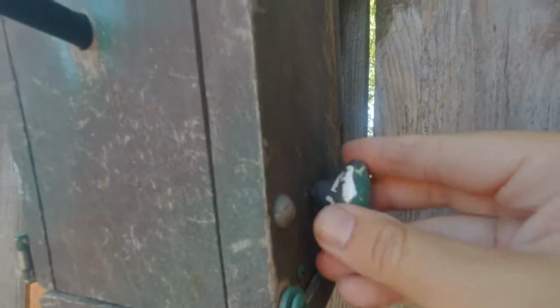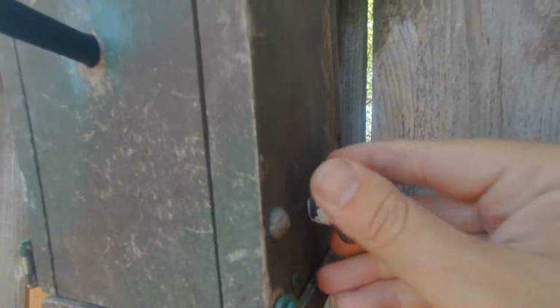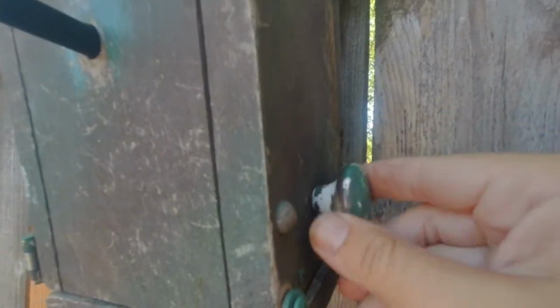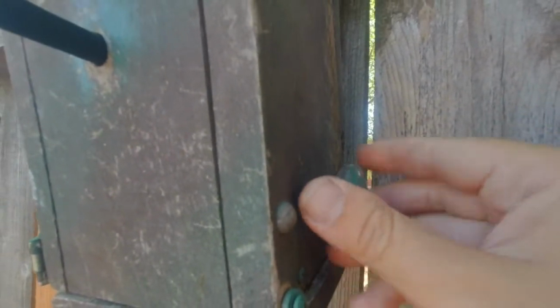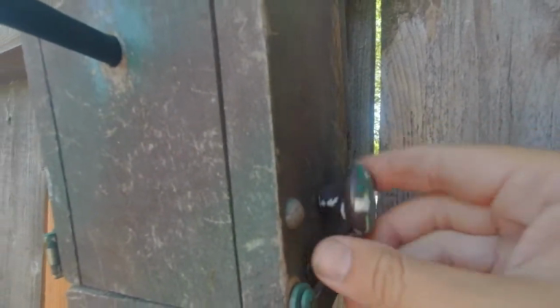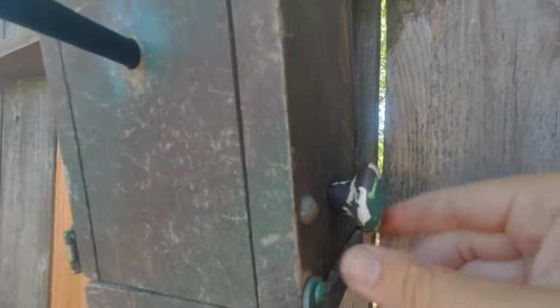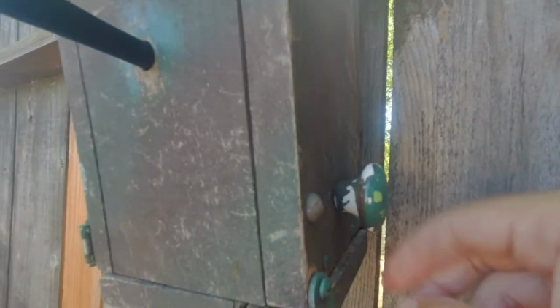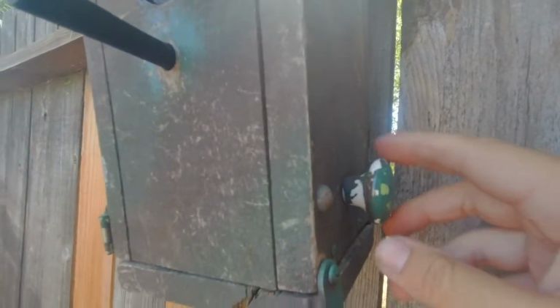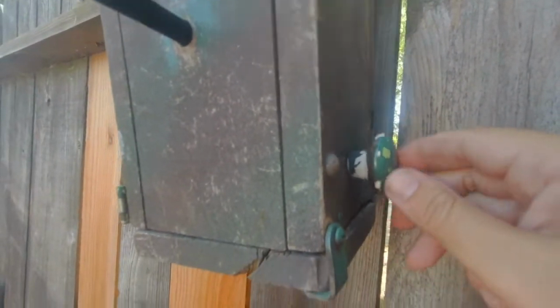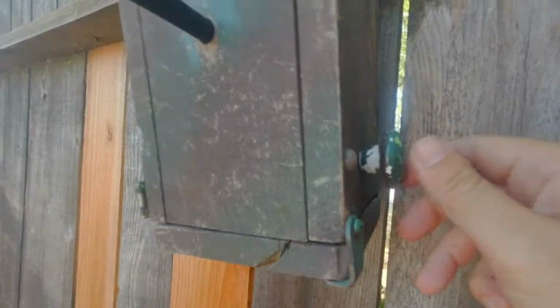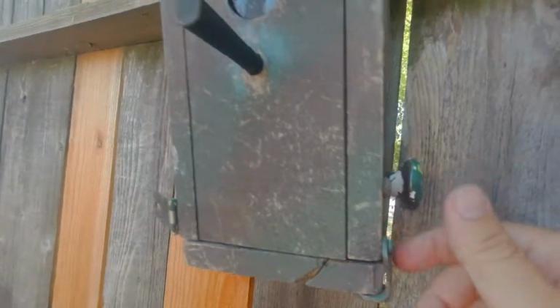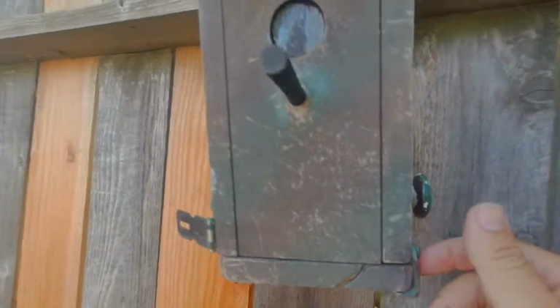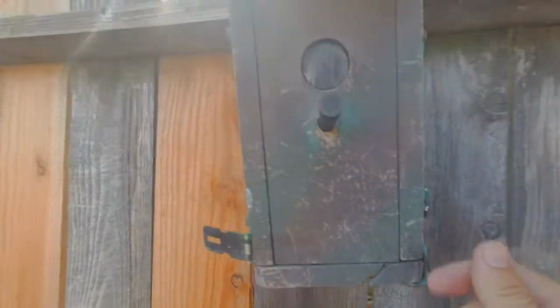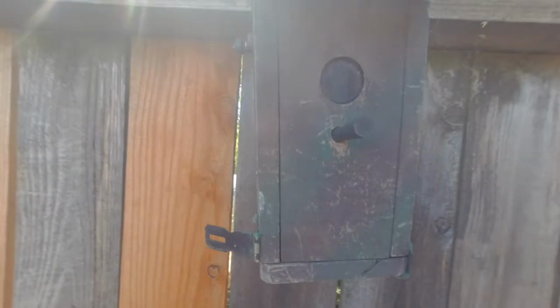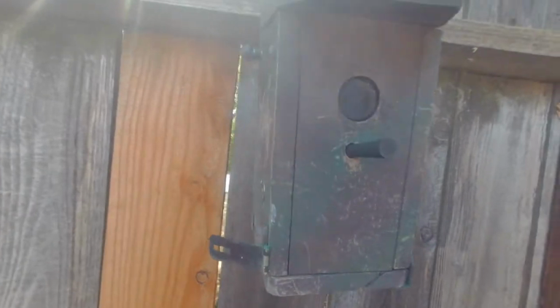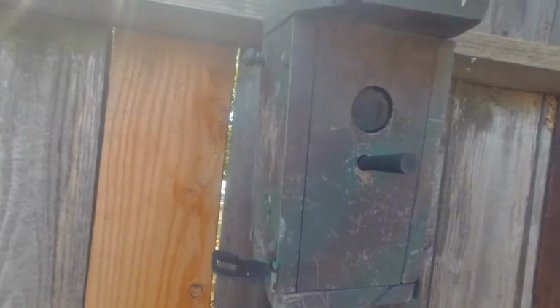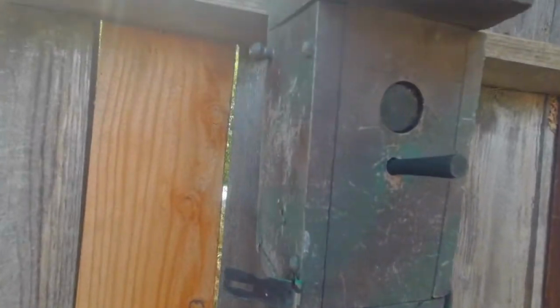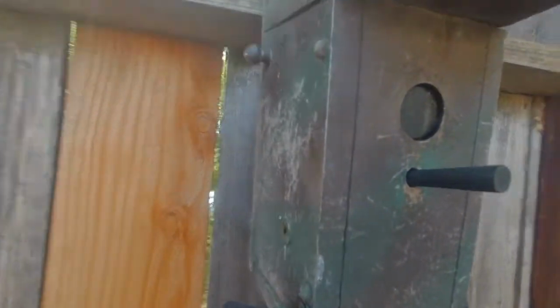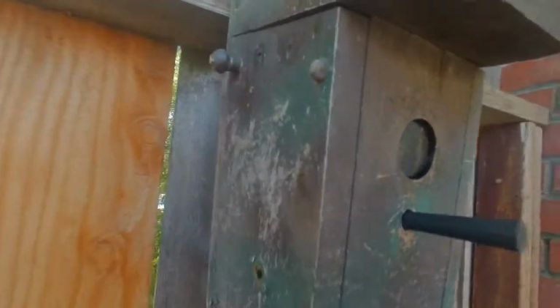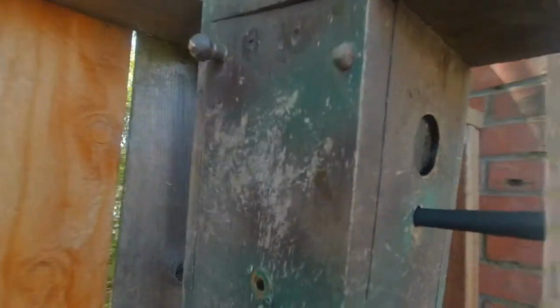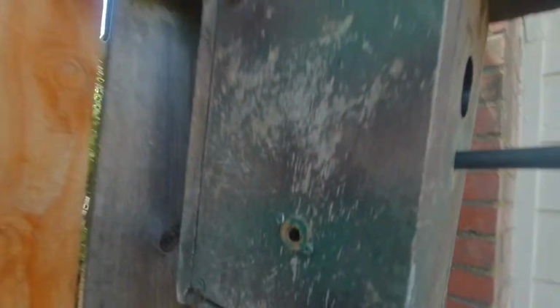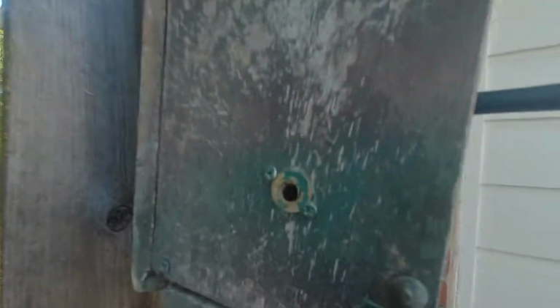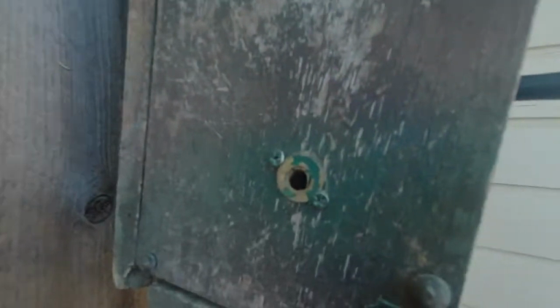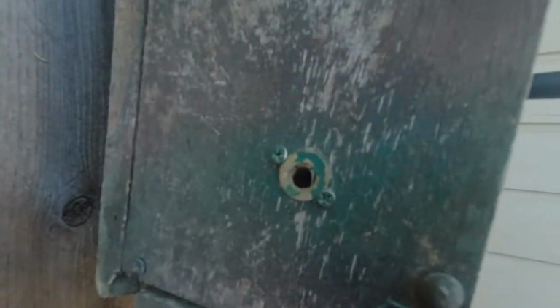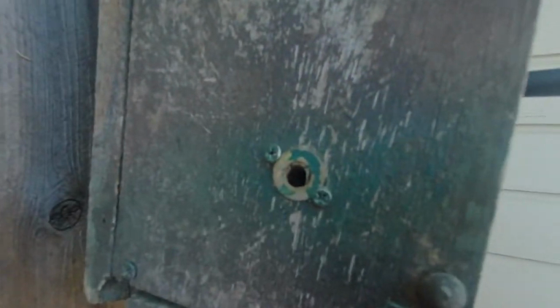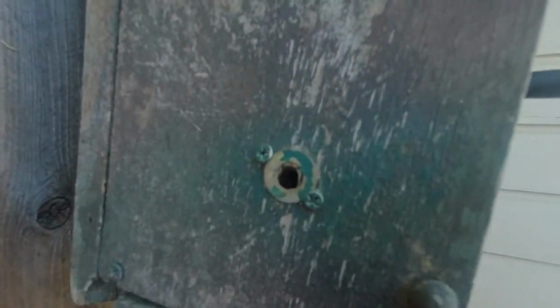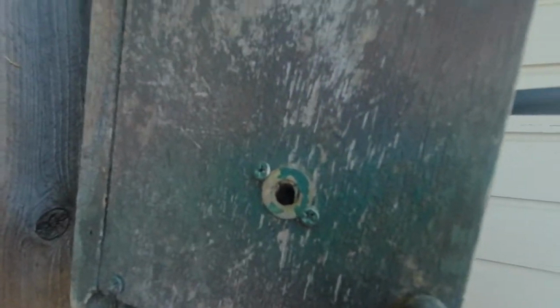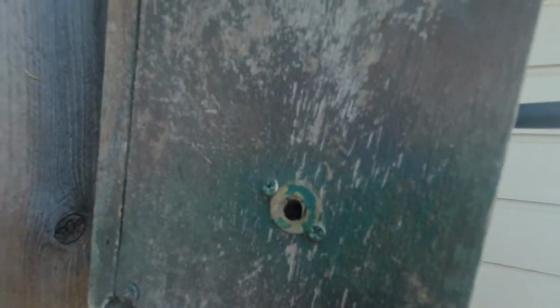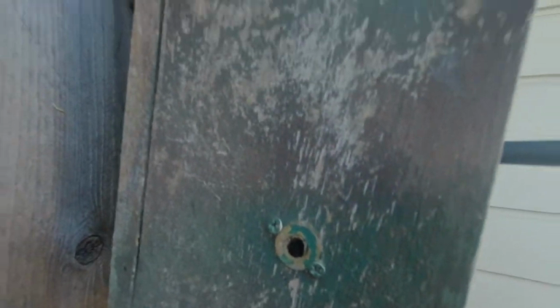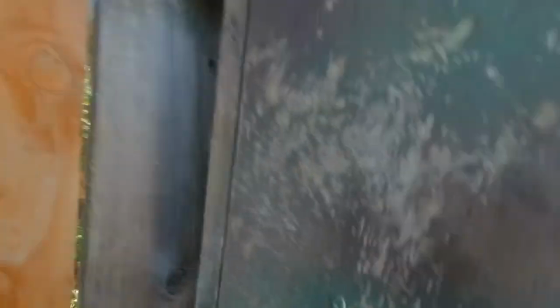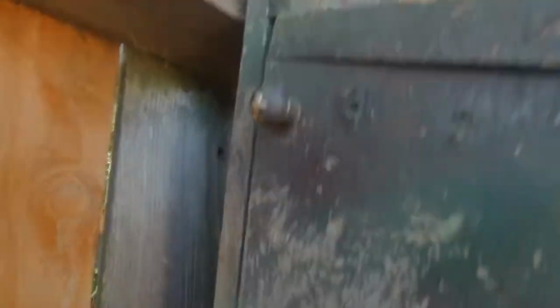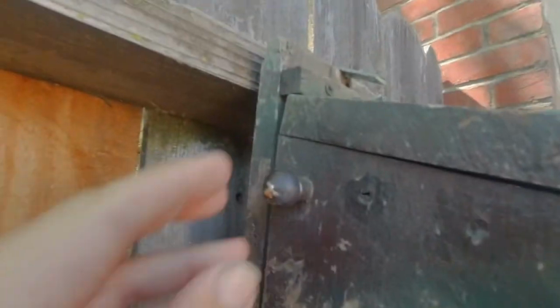Little knobs like this that fall off and don't really do anything. The description says they have to do two things in order to get it to open.